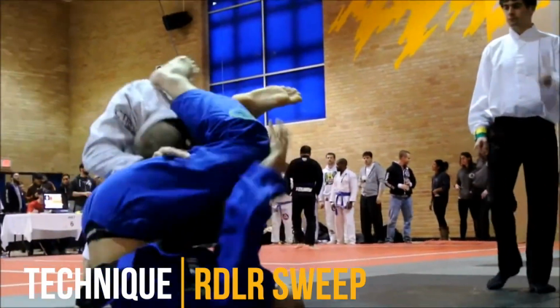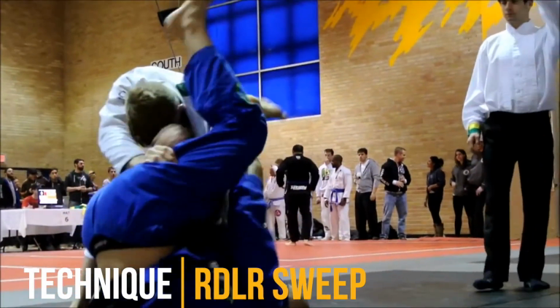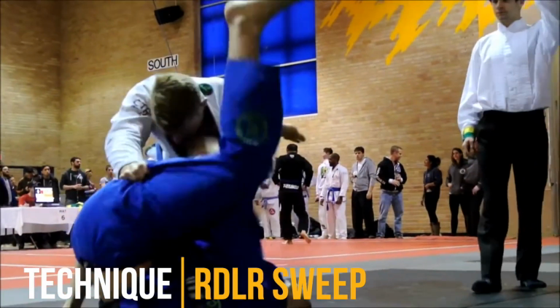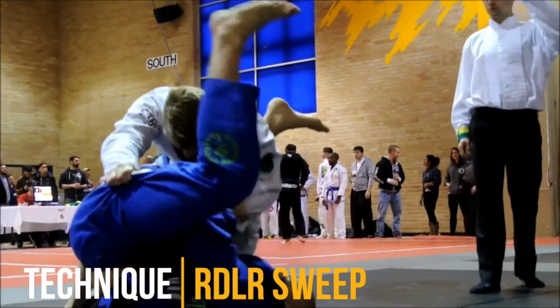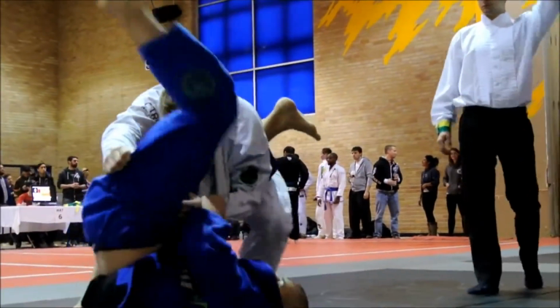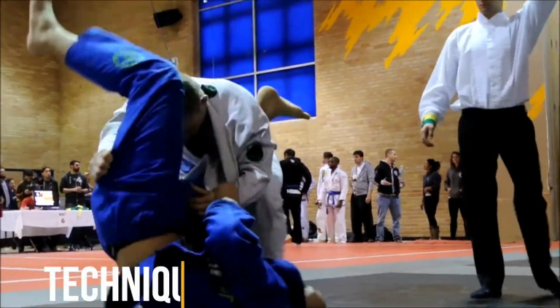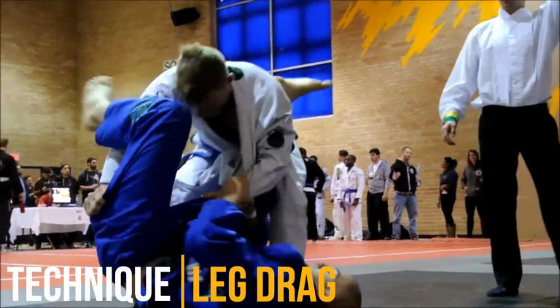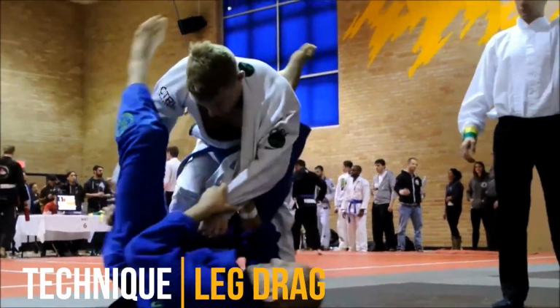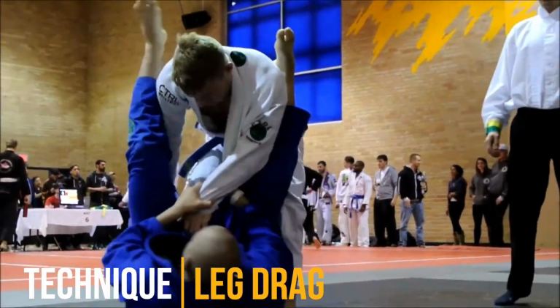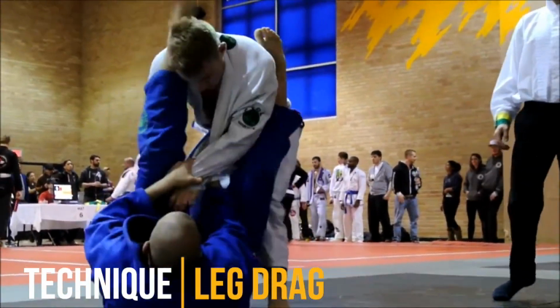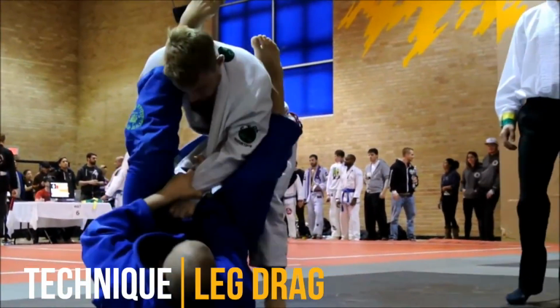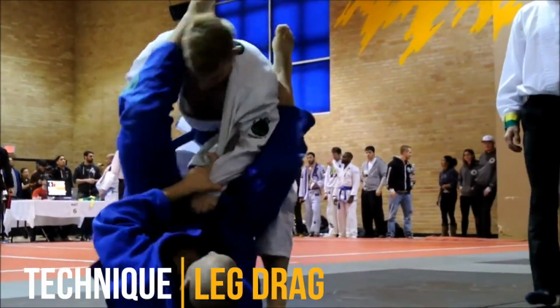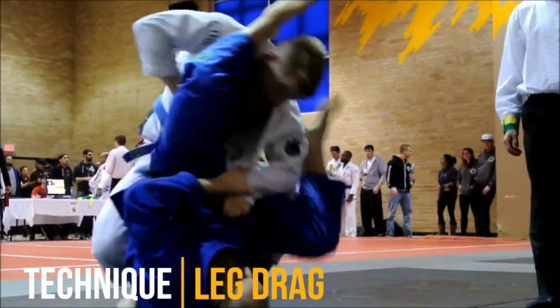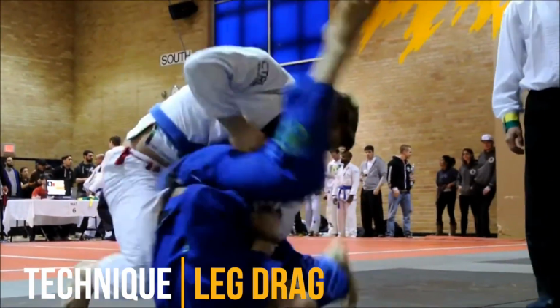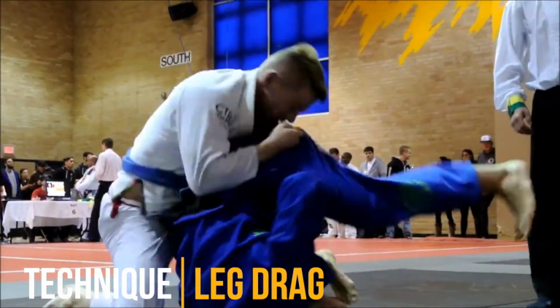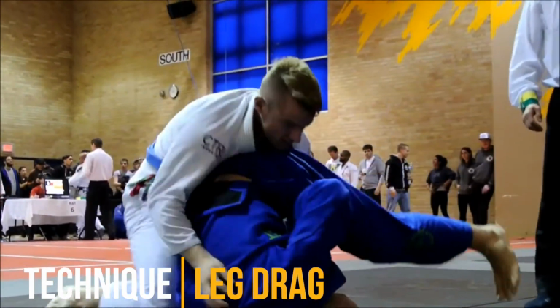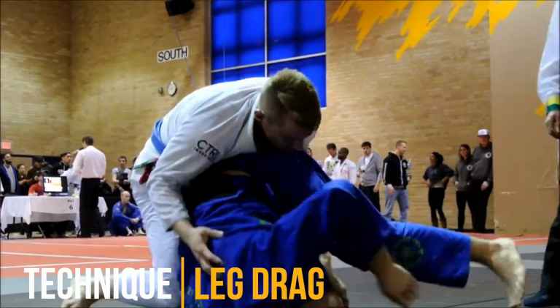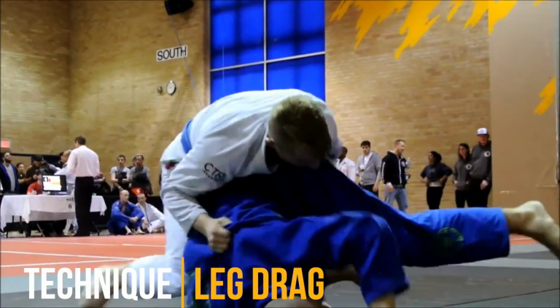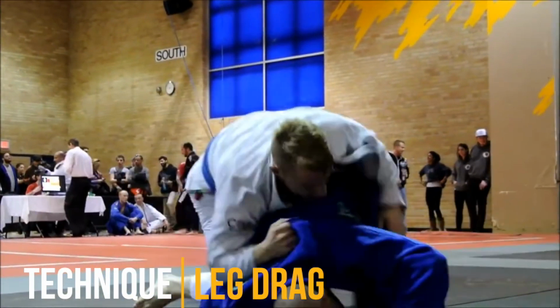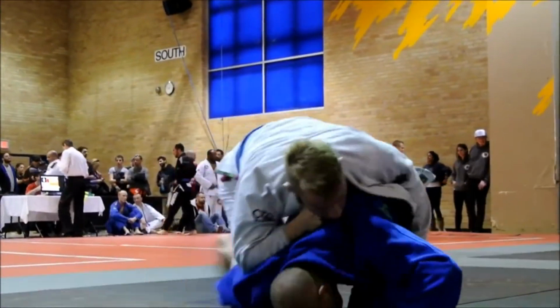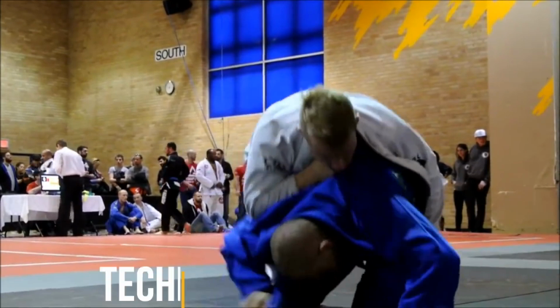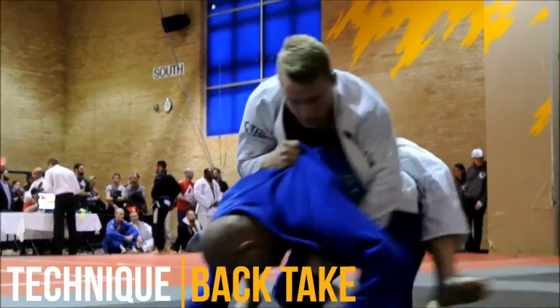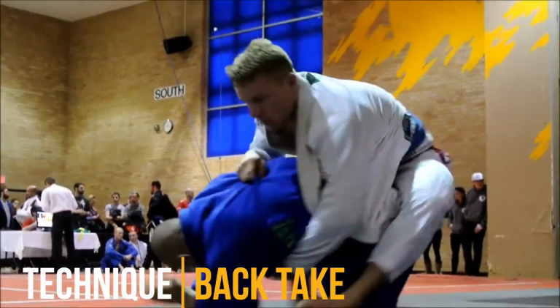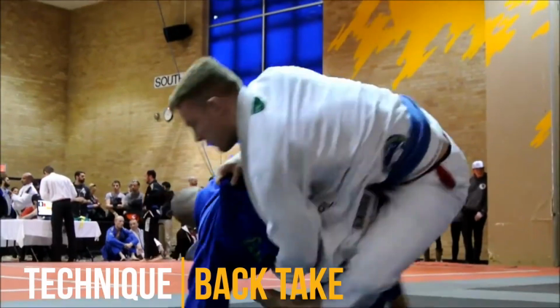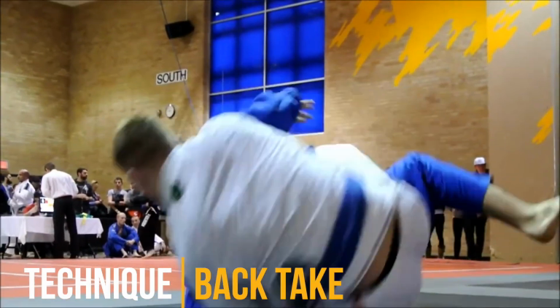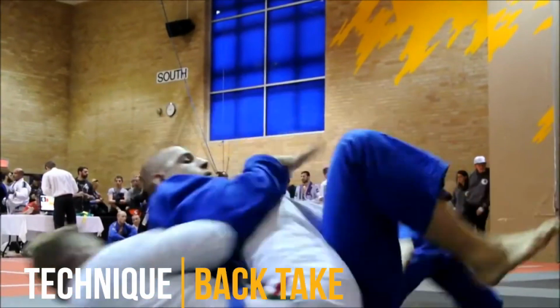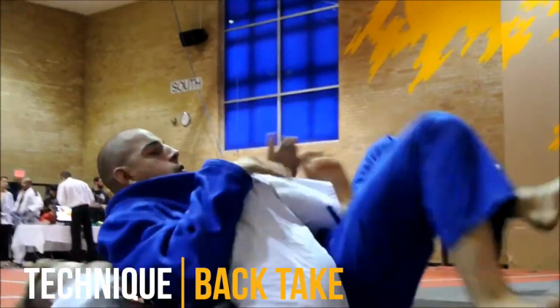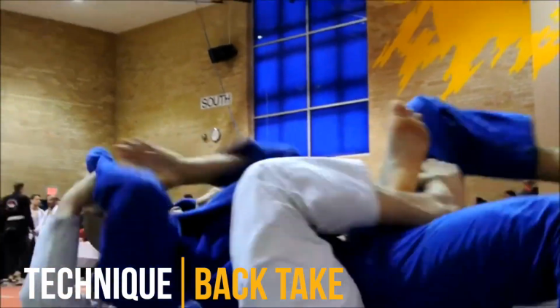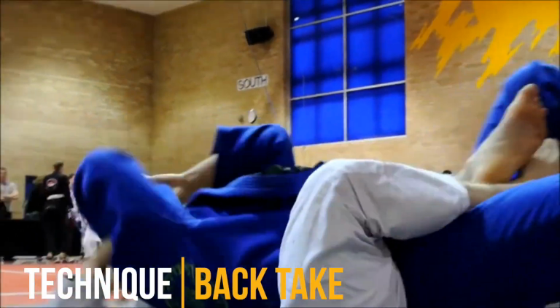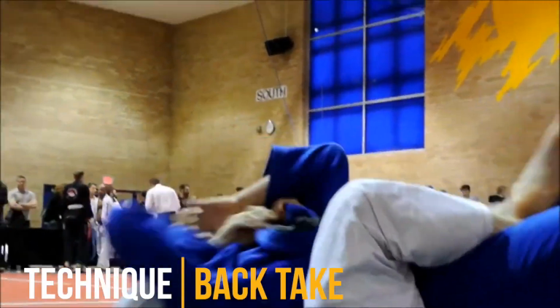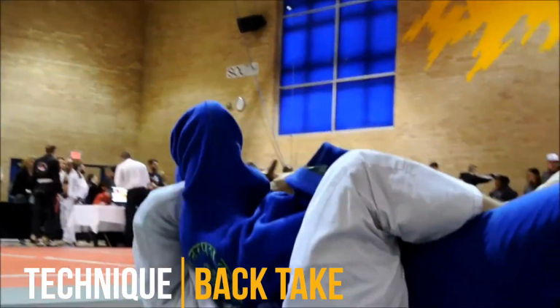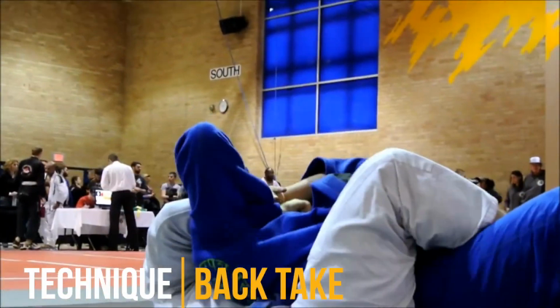I look pretty stiff passing here but did kind of a leg drag and smoothly took his back. Here's a nice double underpass.